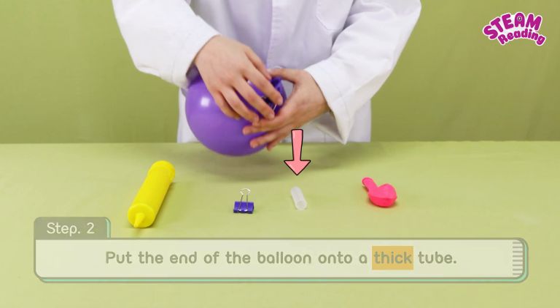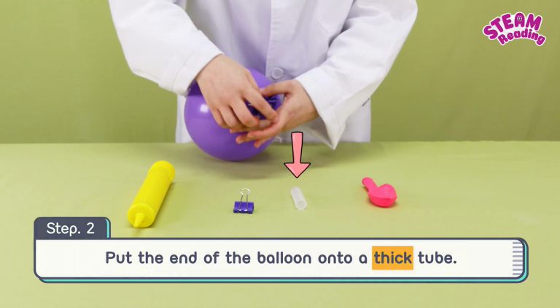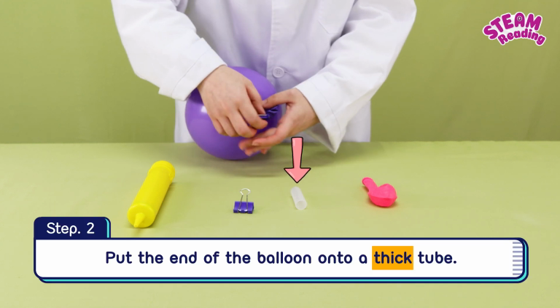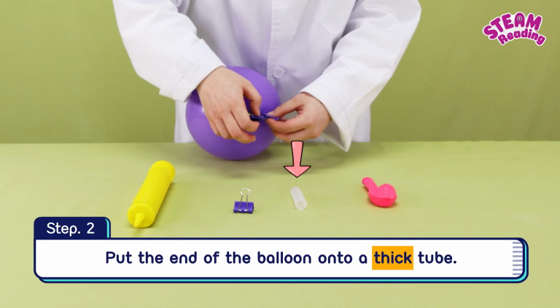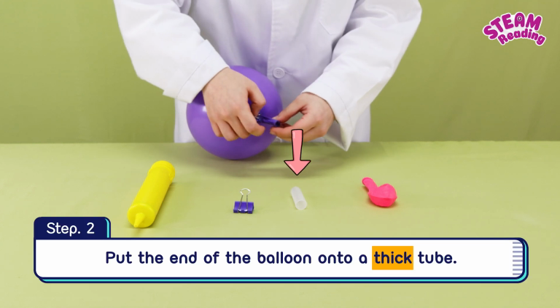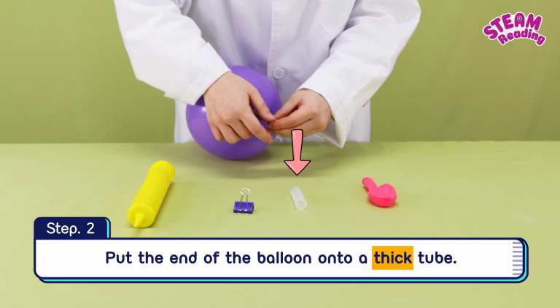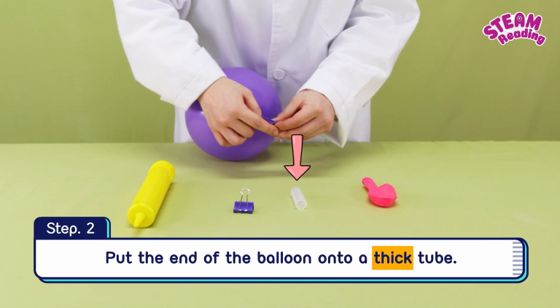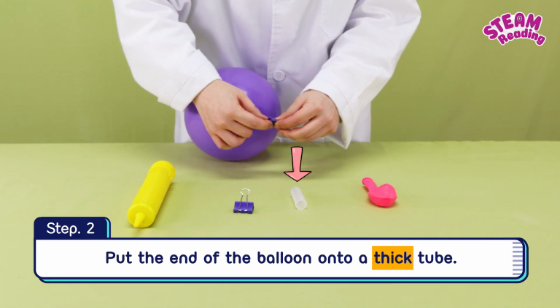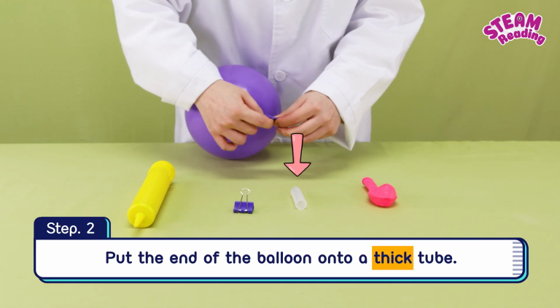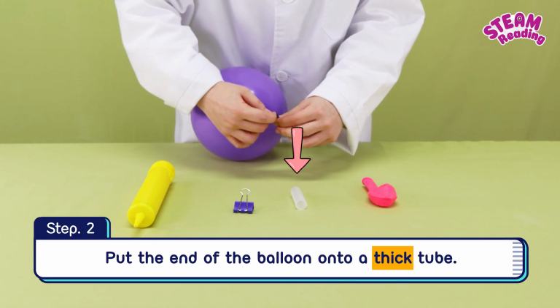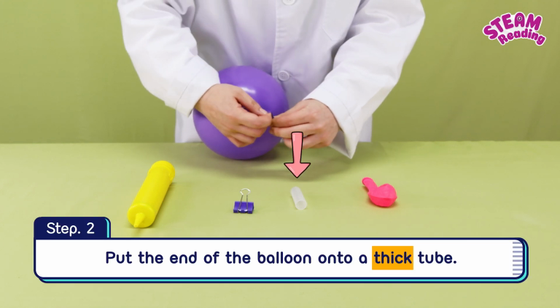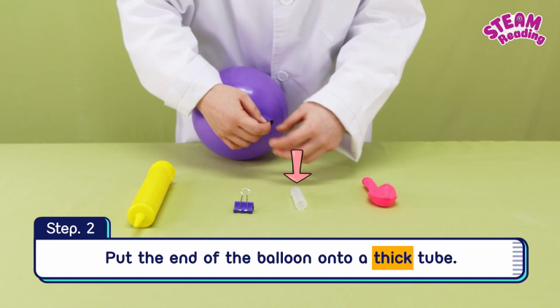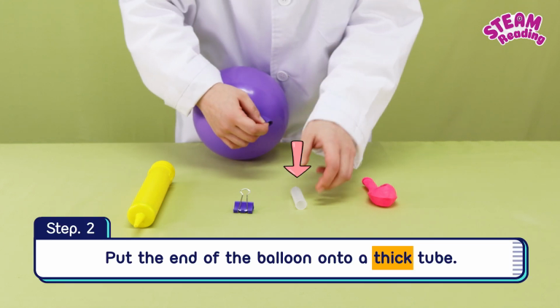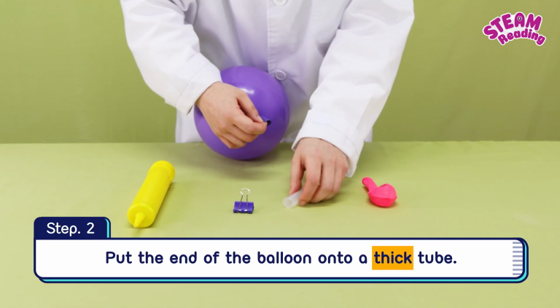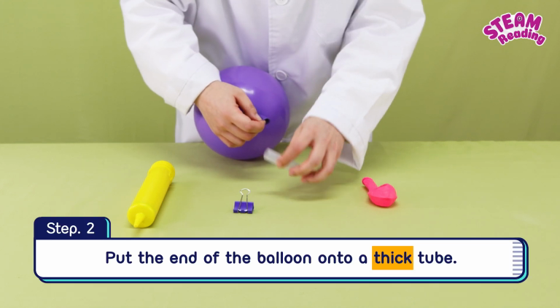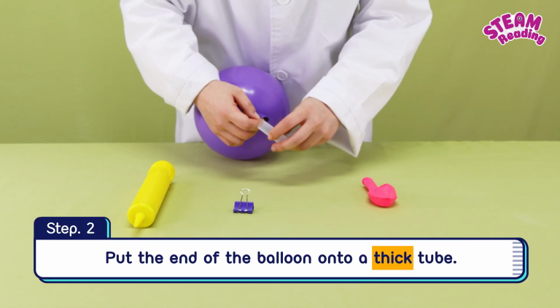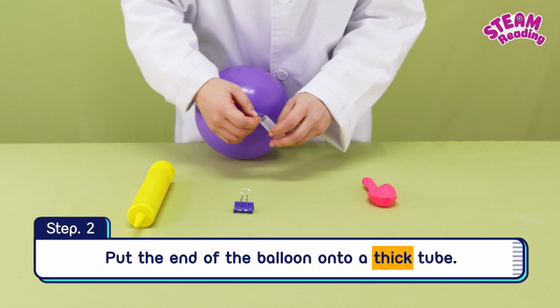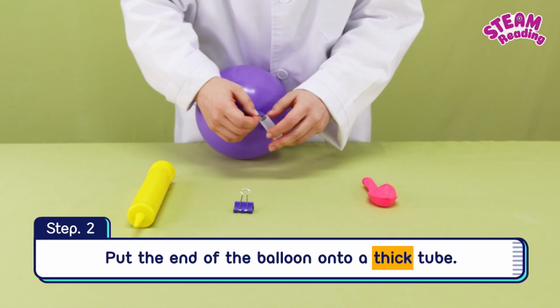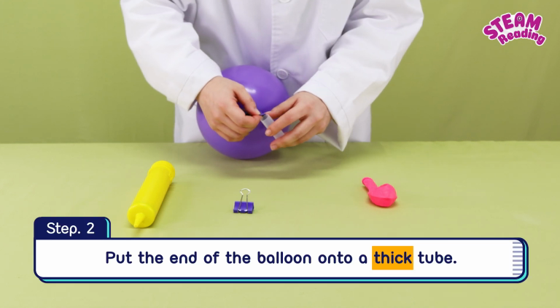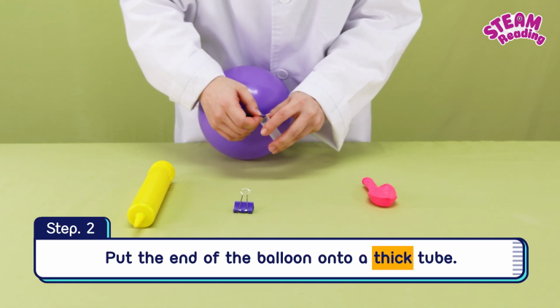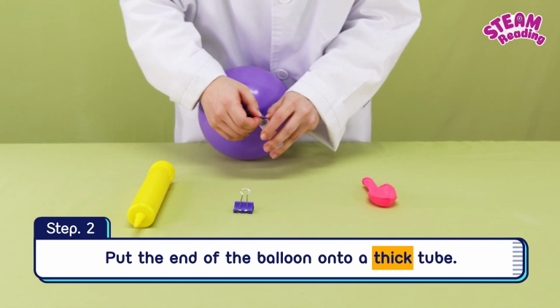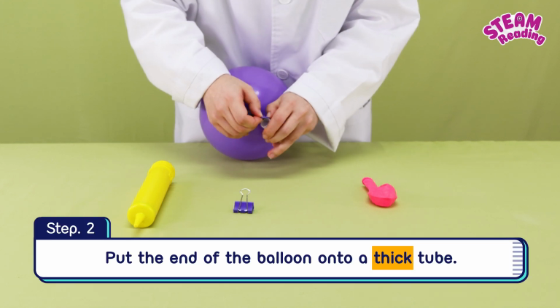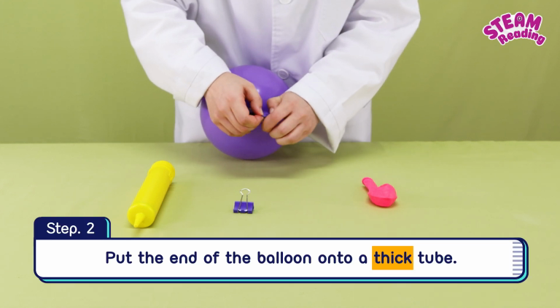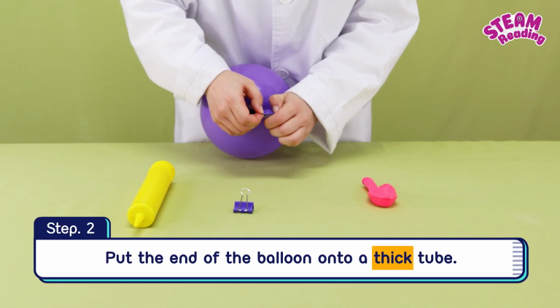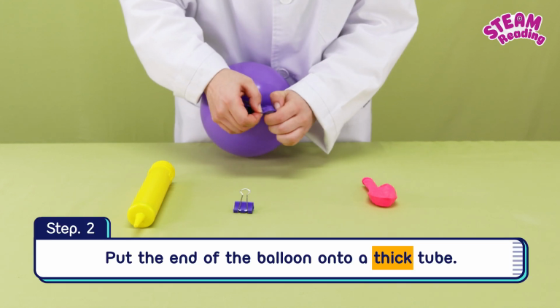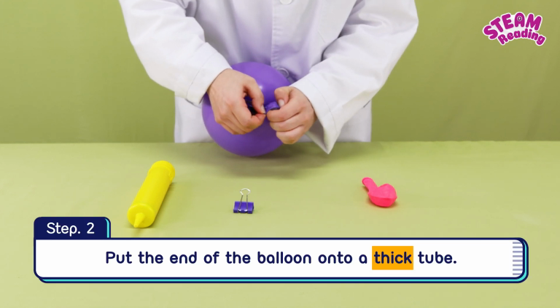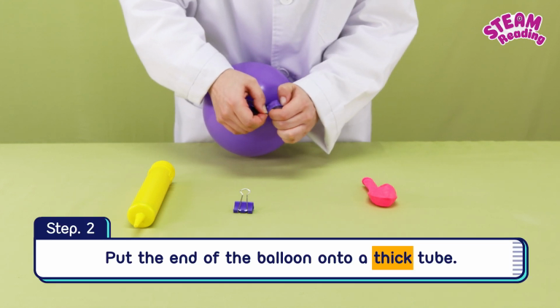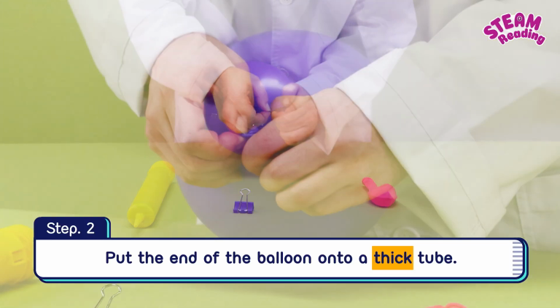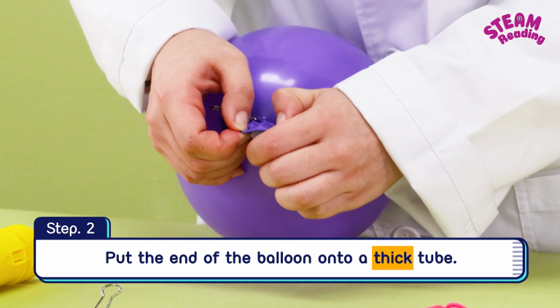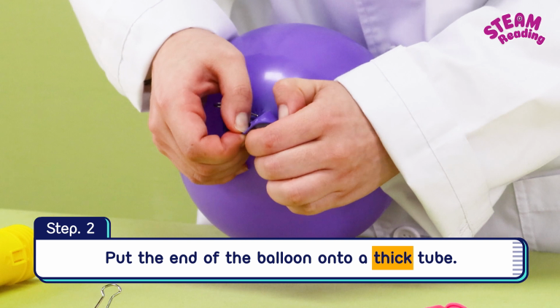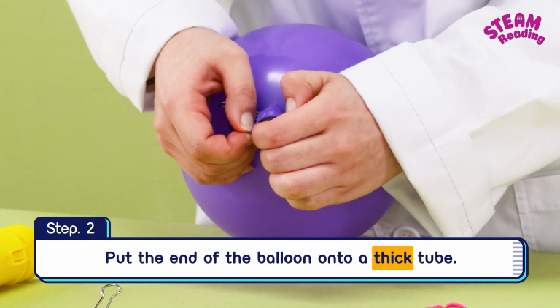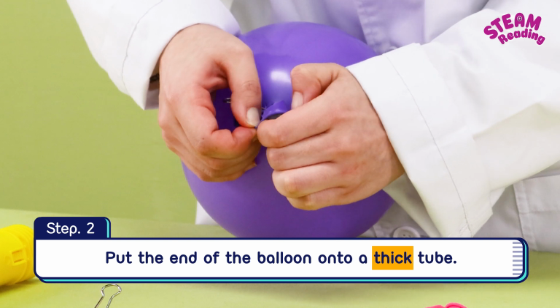Step 2. Put the end of the balloon onto a thick tube.